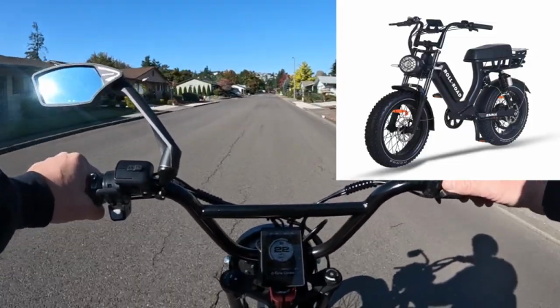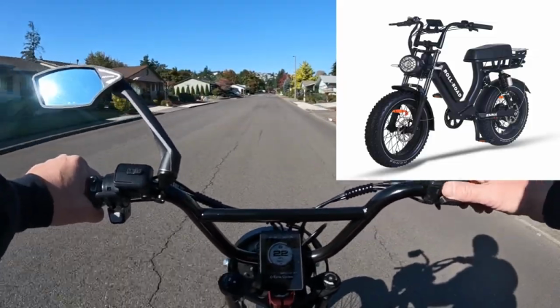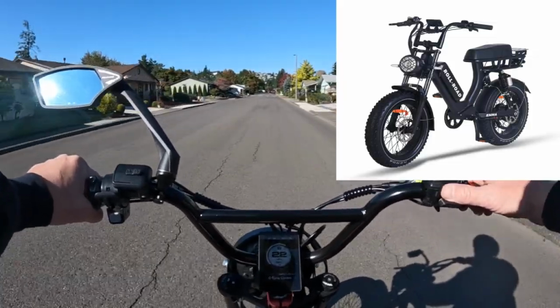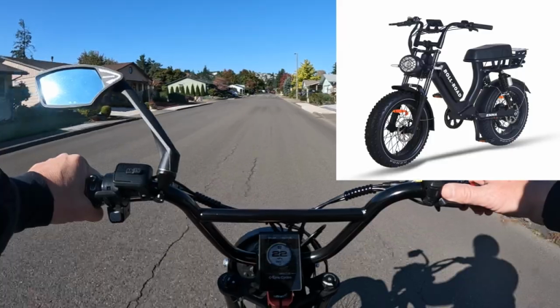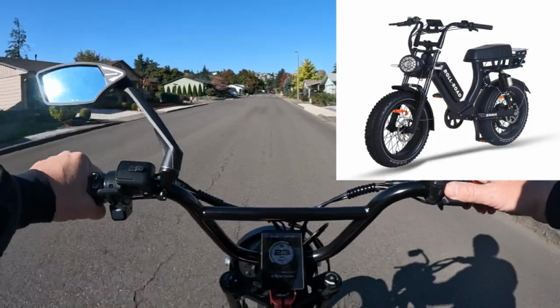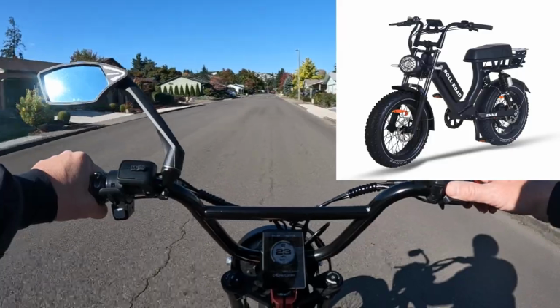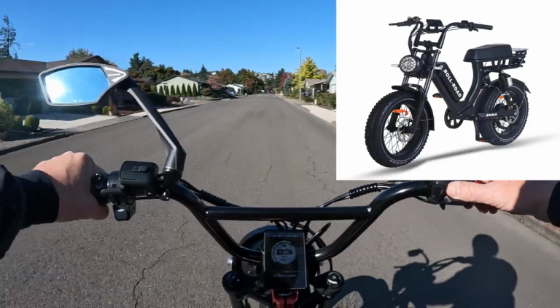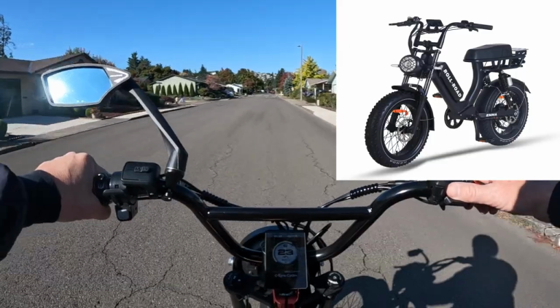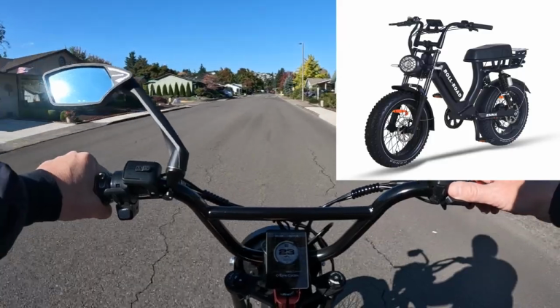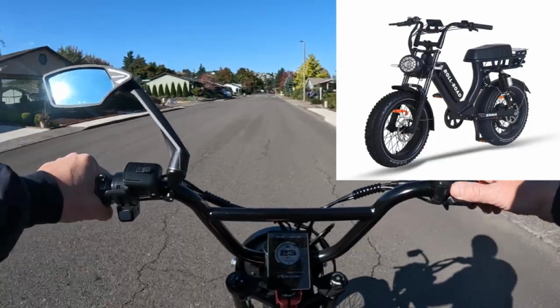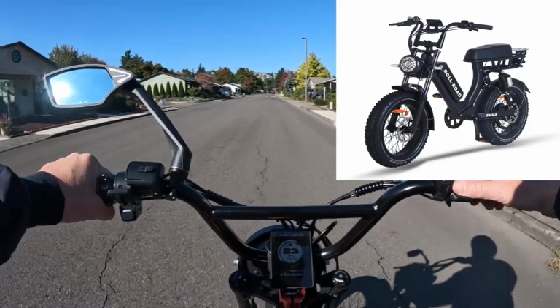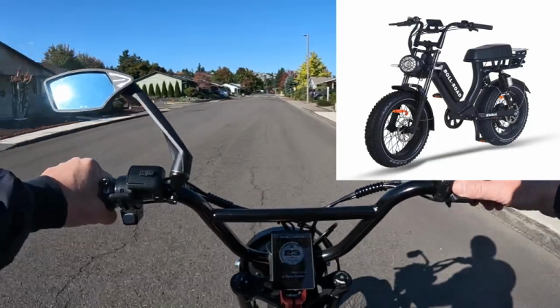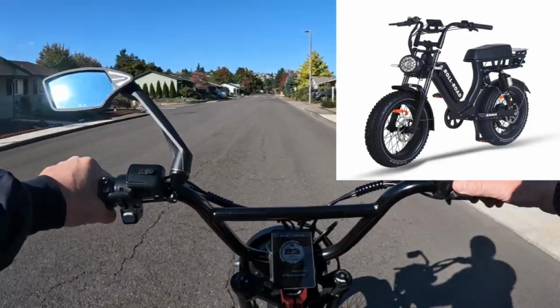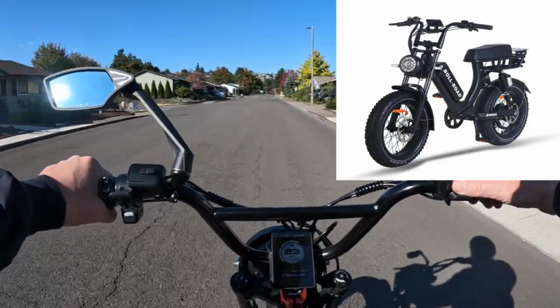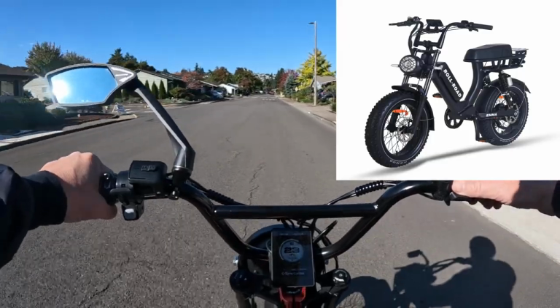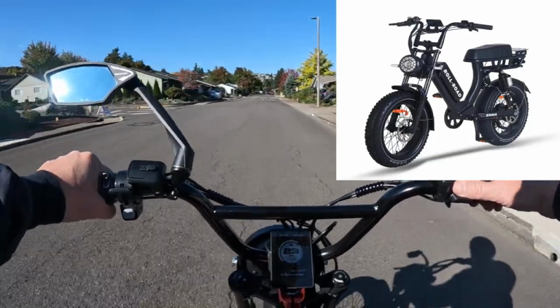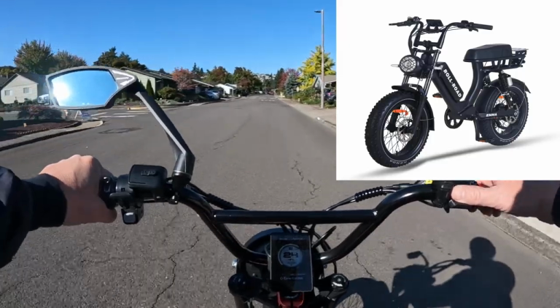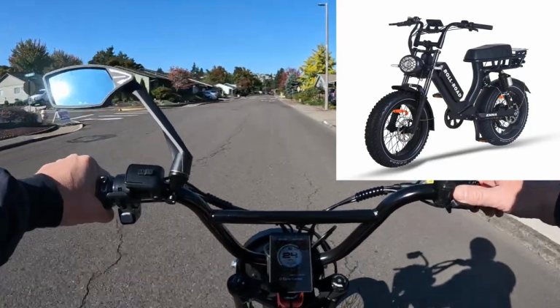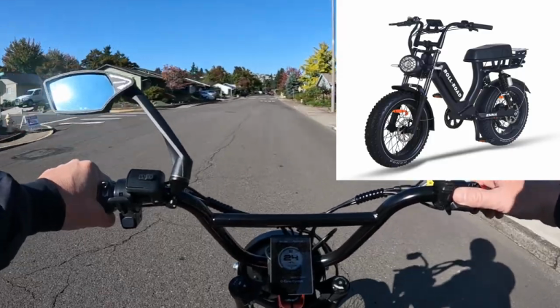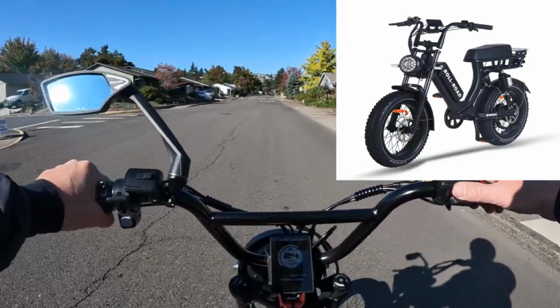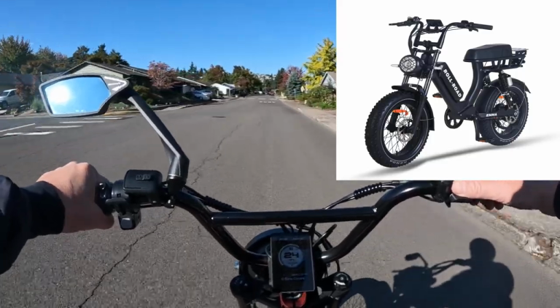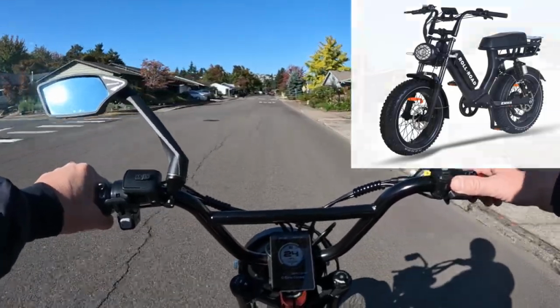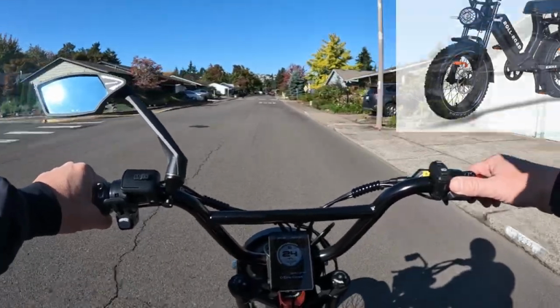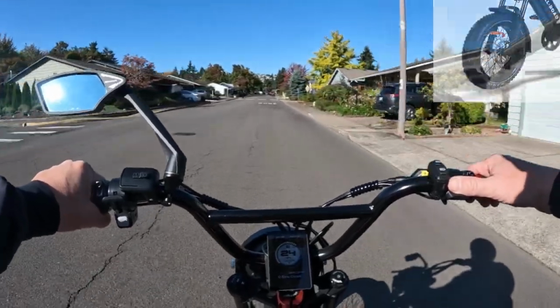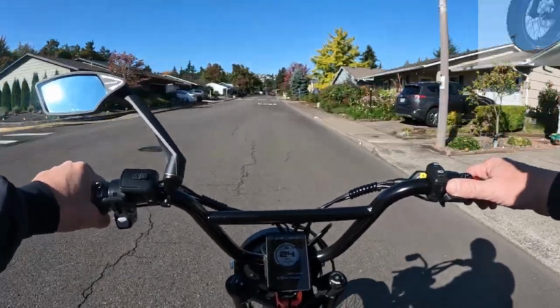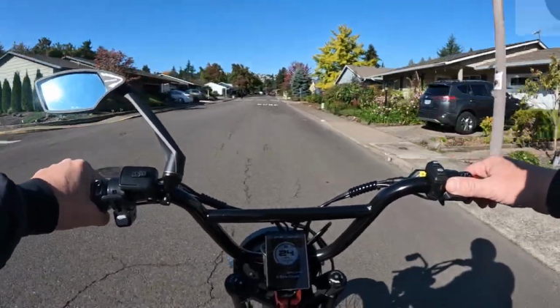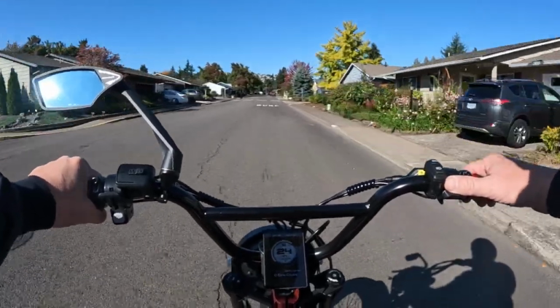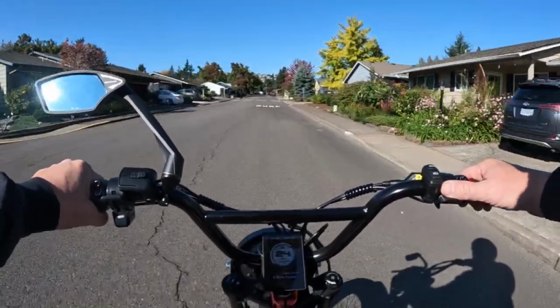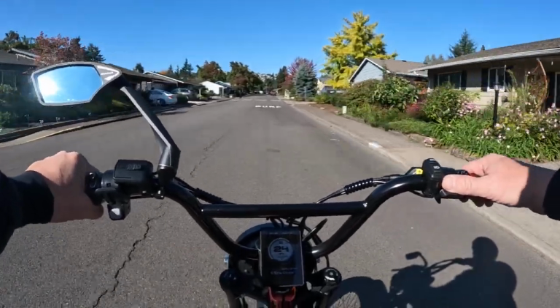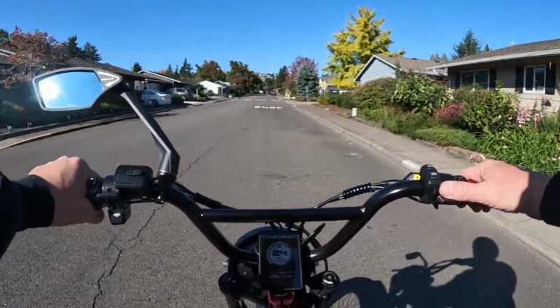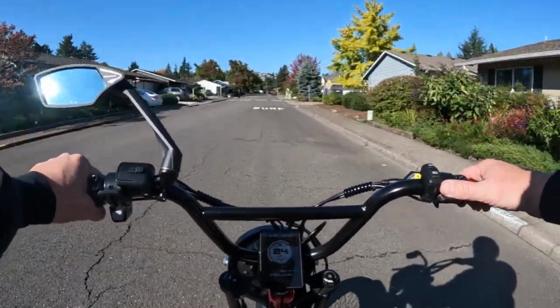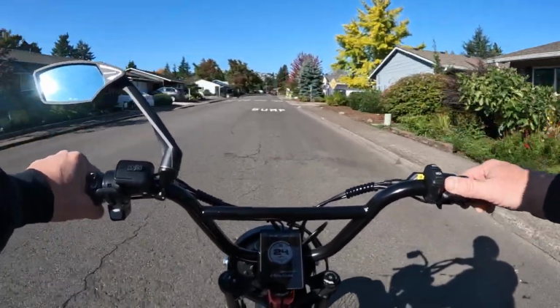It is a moped style e-bike with 20 by 4 inch fat tires.